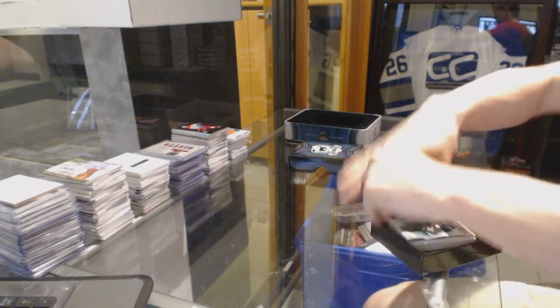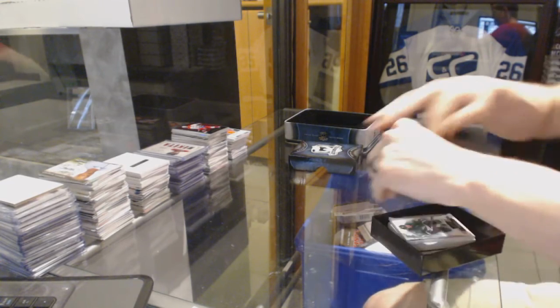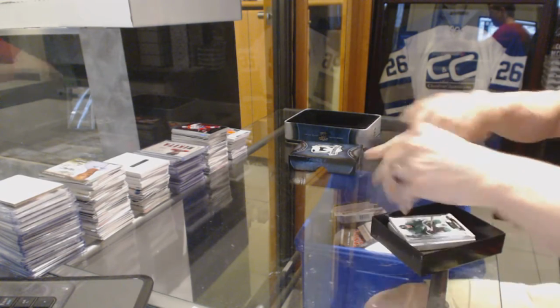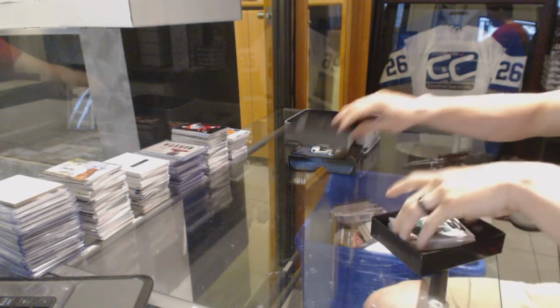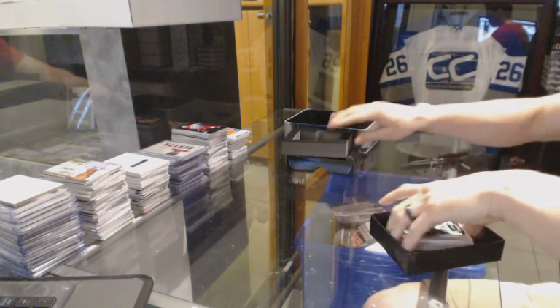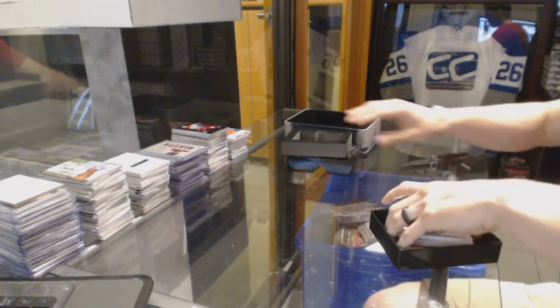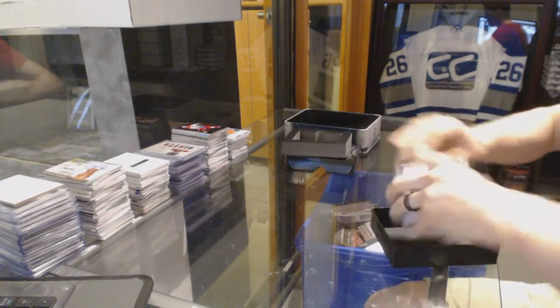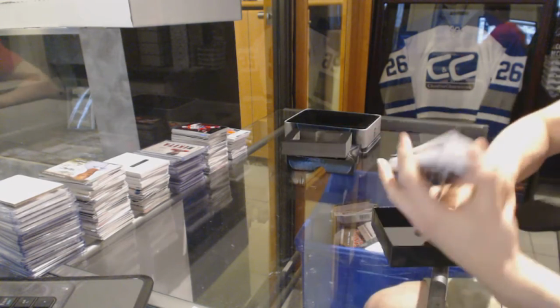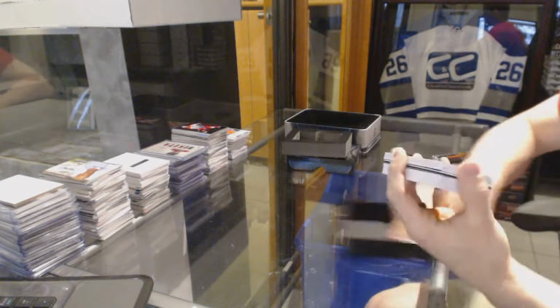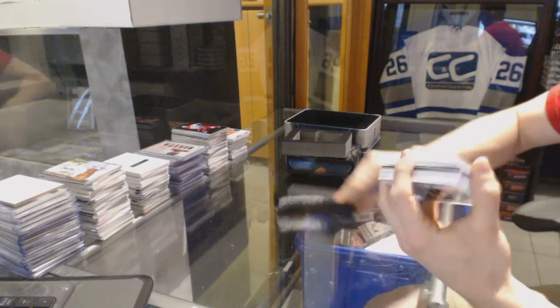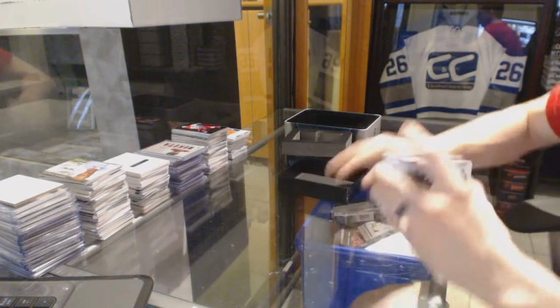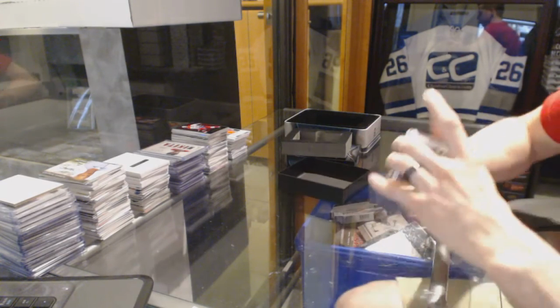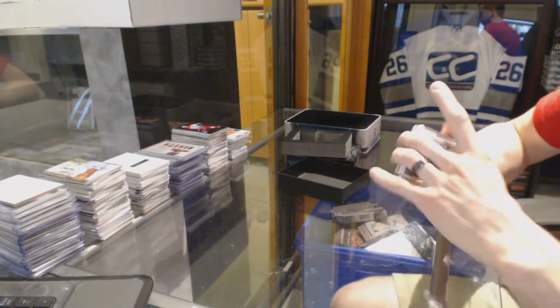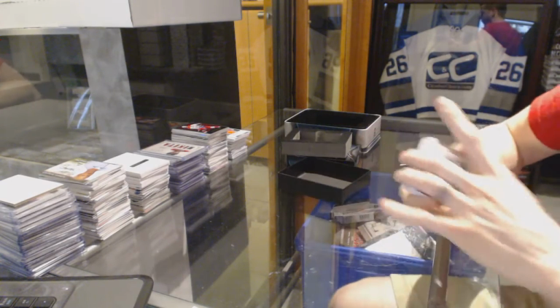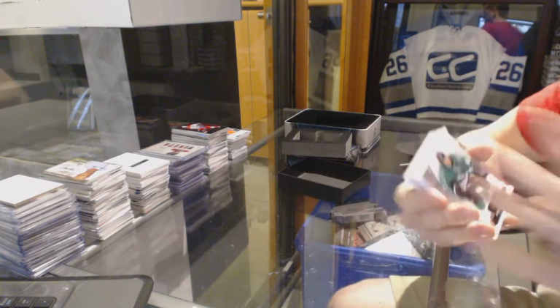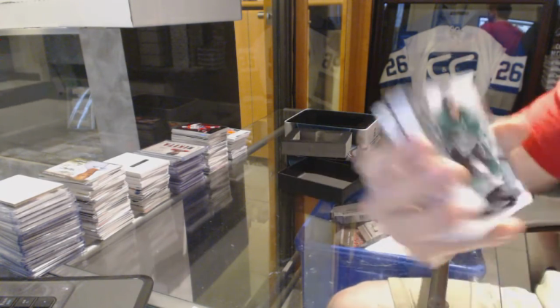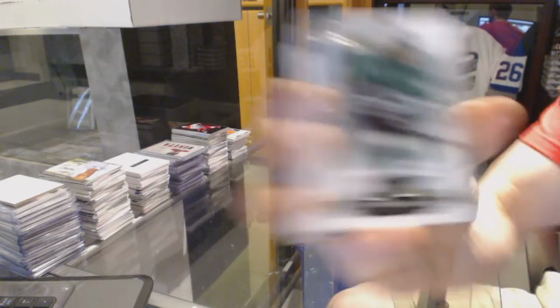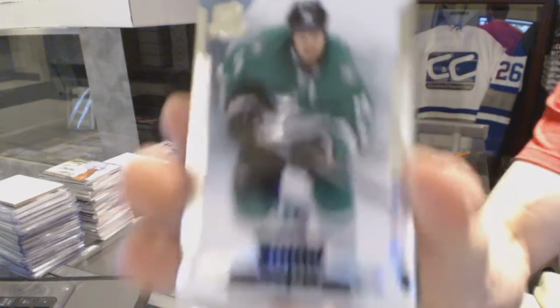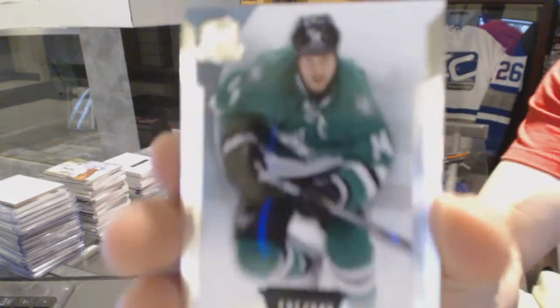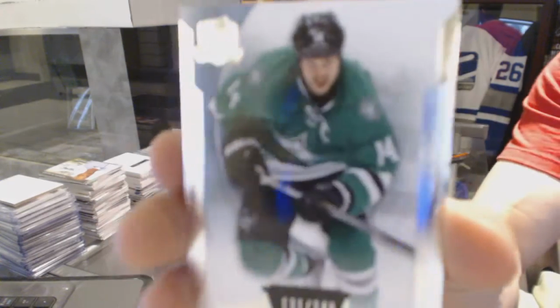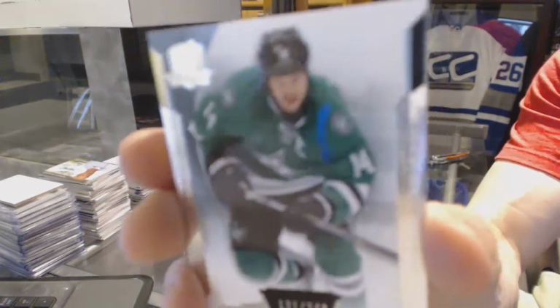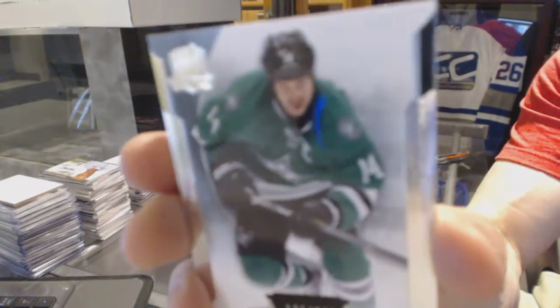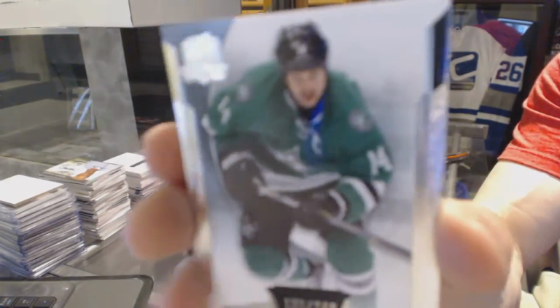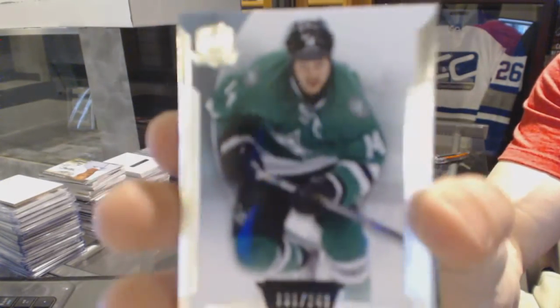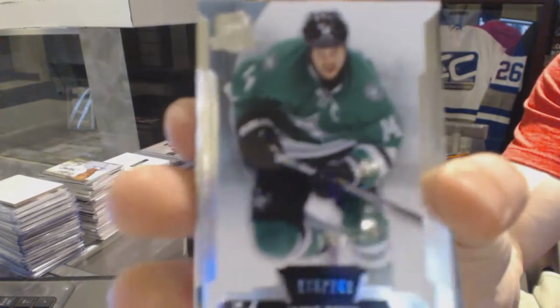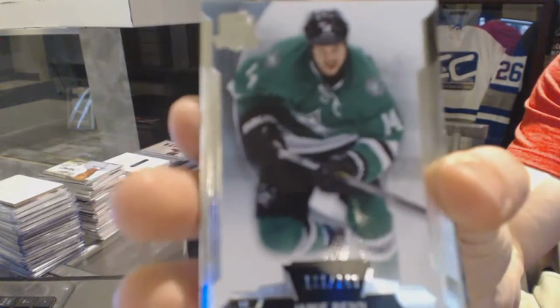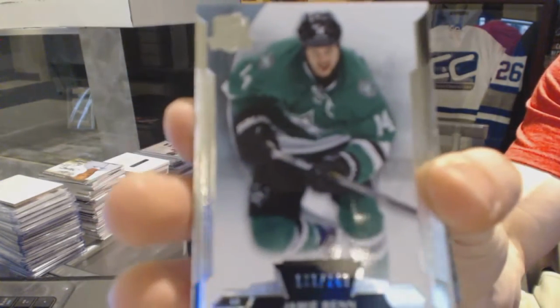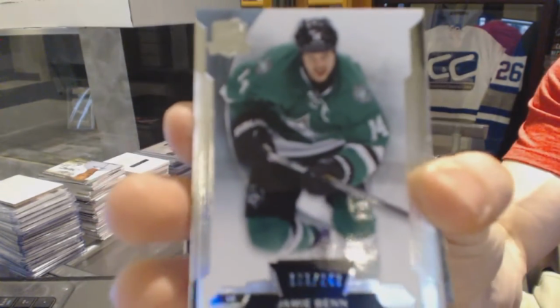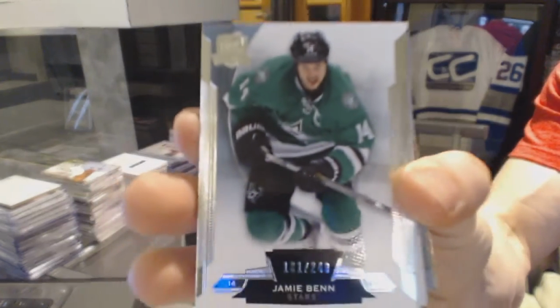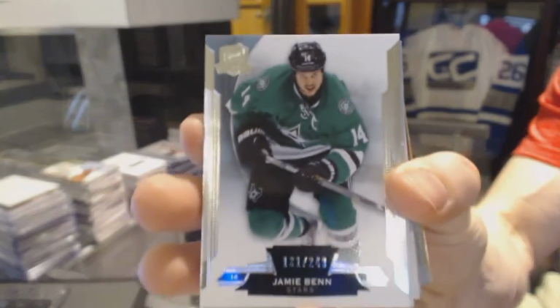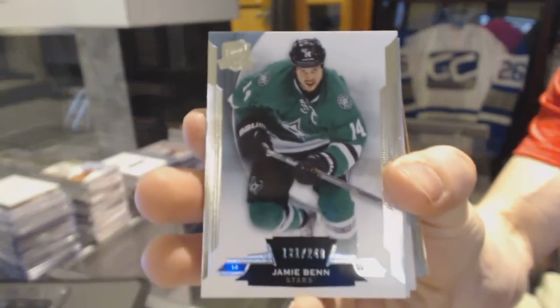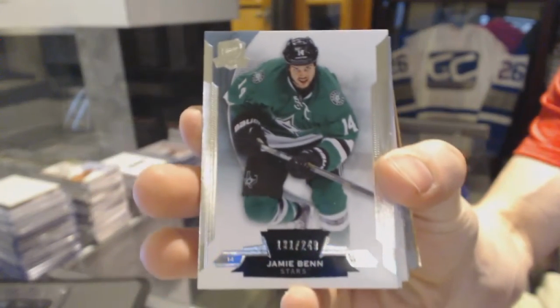Base card number 249 for the Dallas Stars, Jamie Benn.